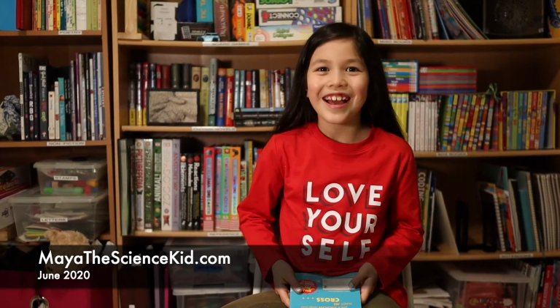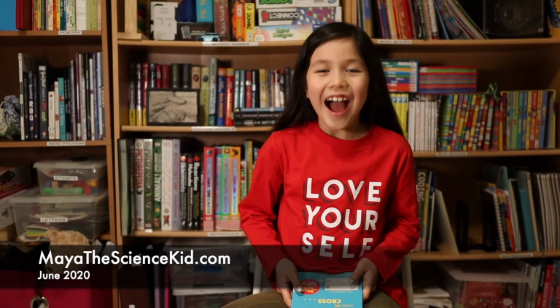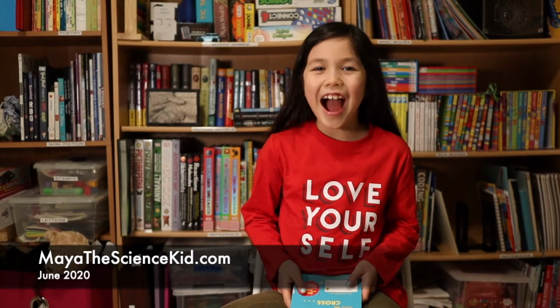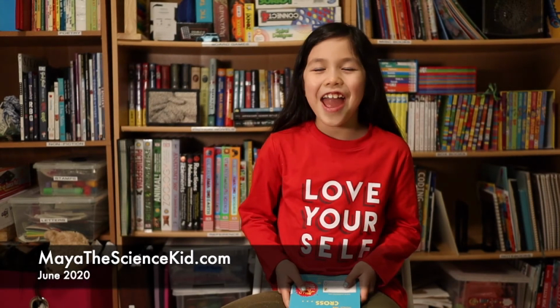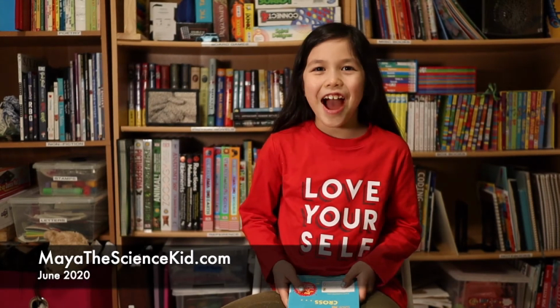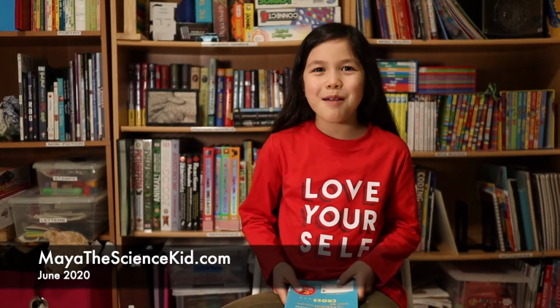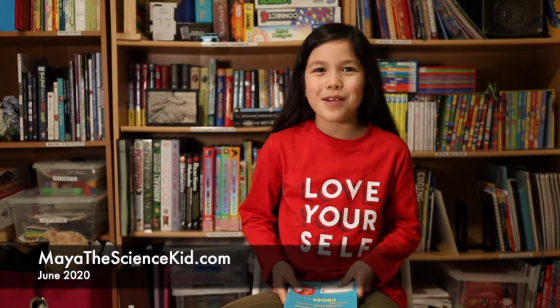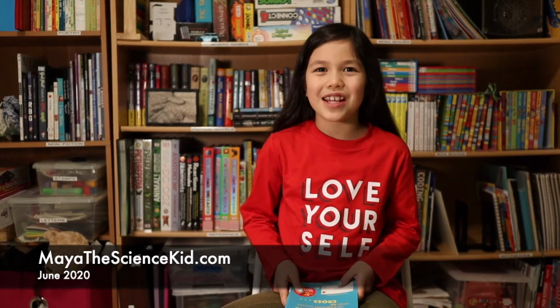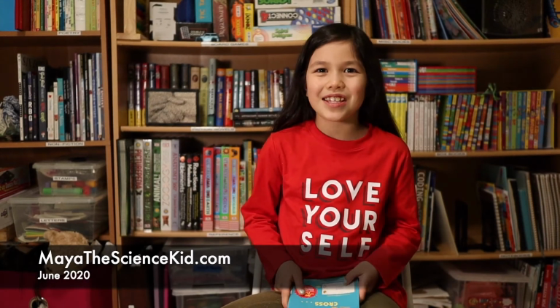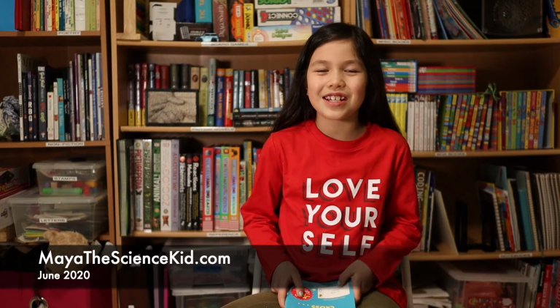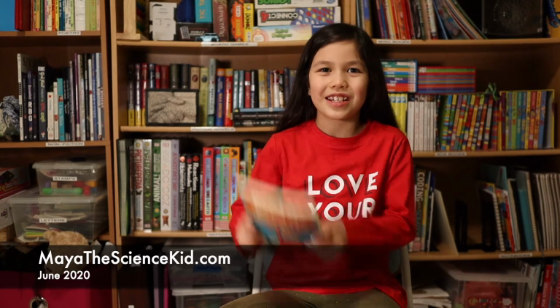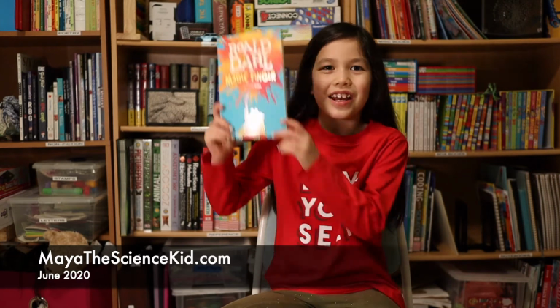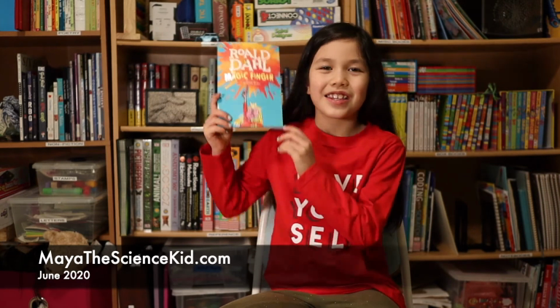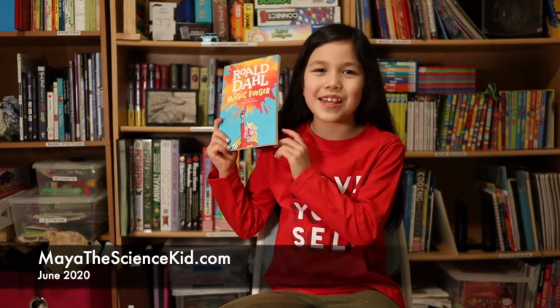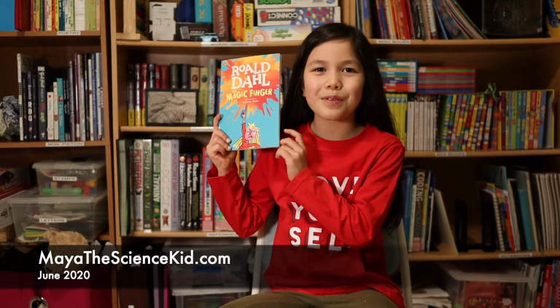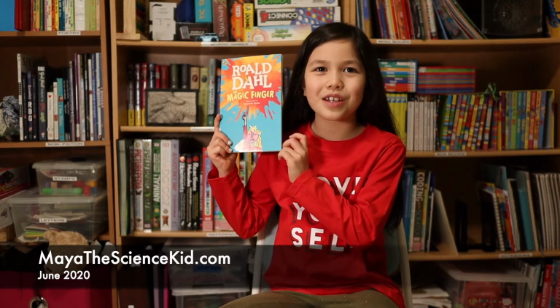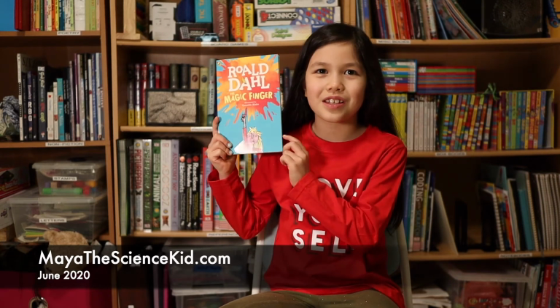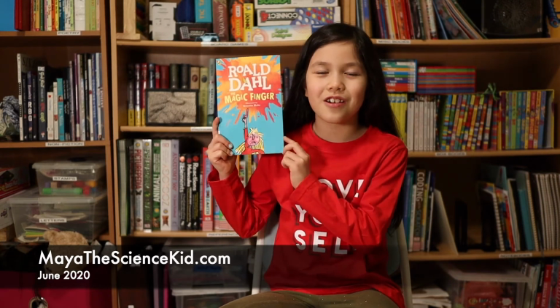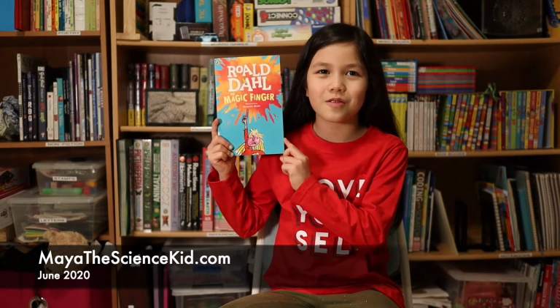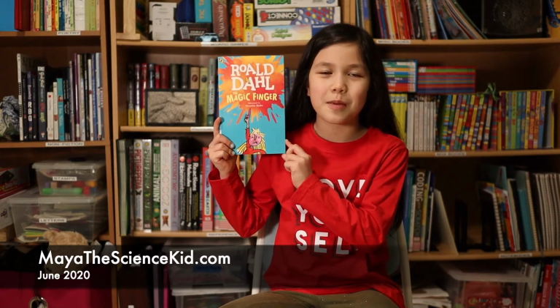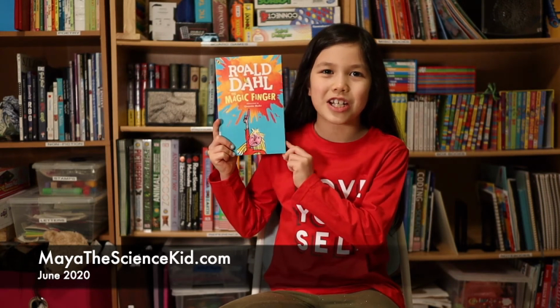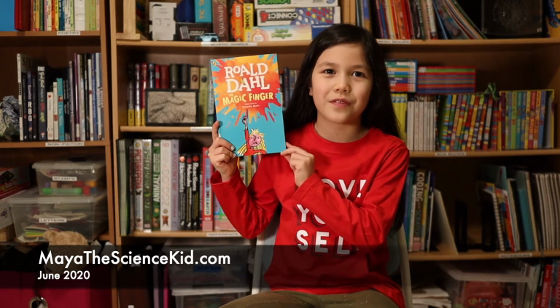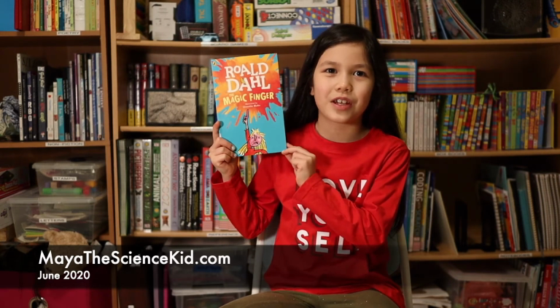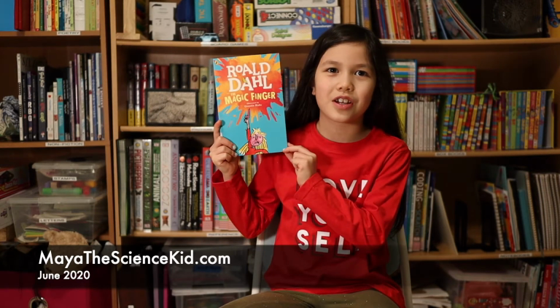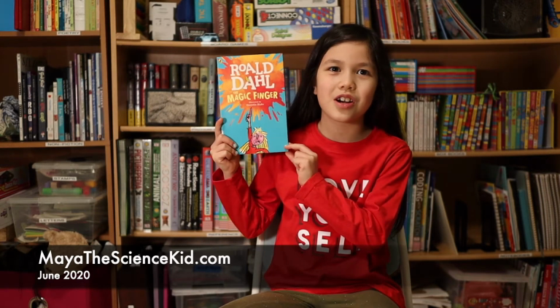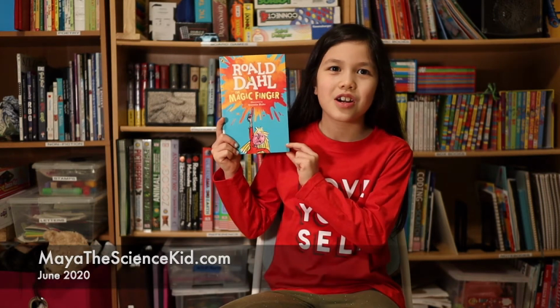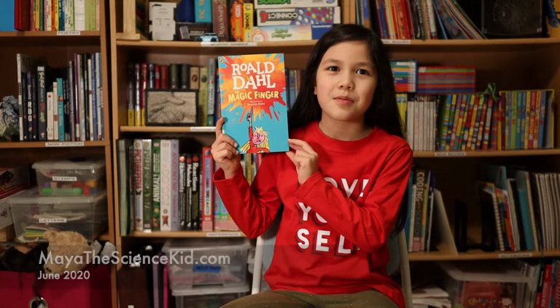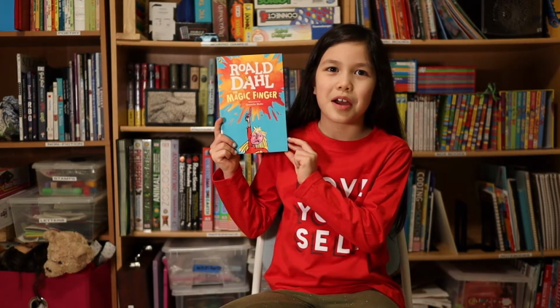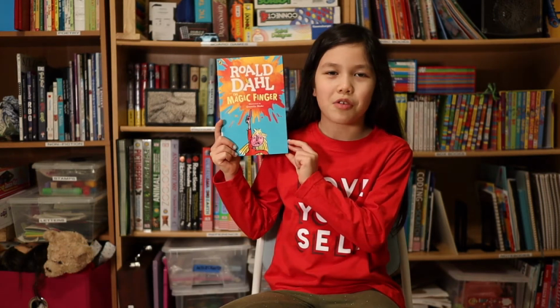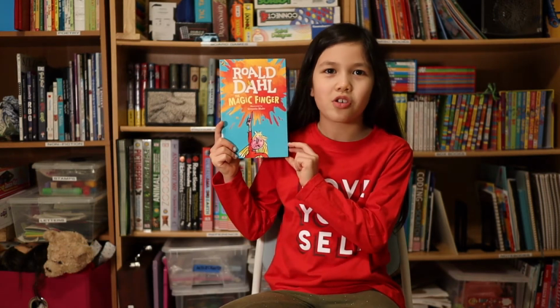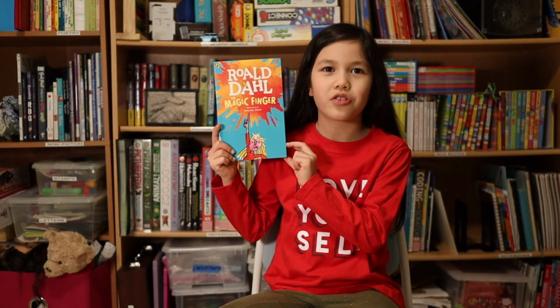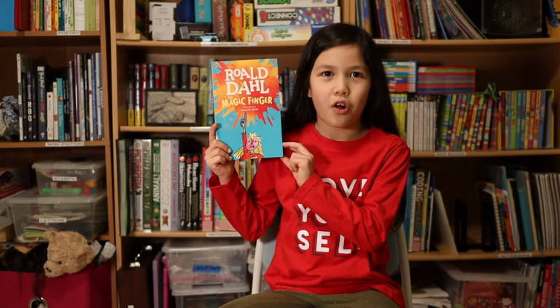Hi, I'm Maya the Science Kid. This book is called The Magic Finger by Roald Dahl.